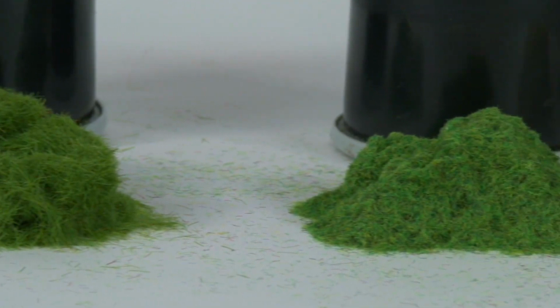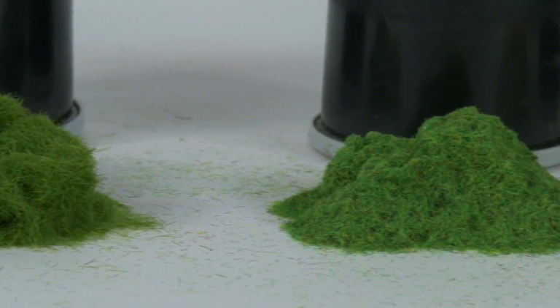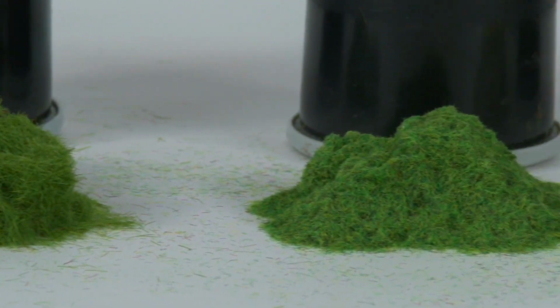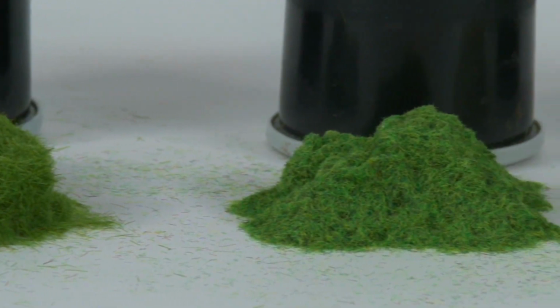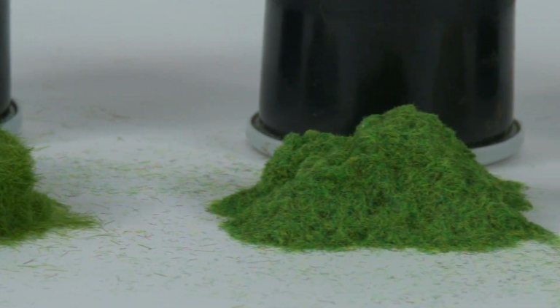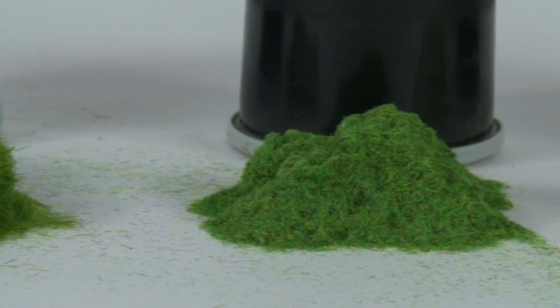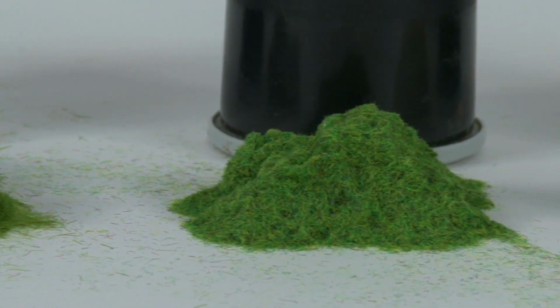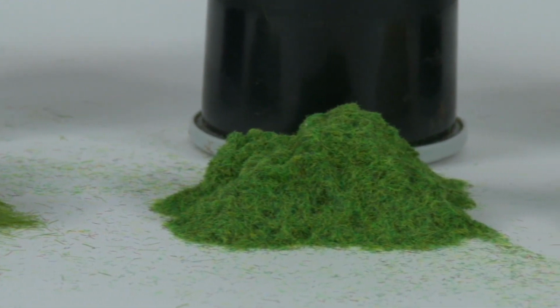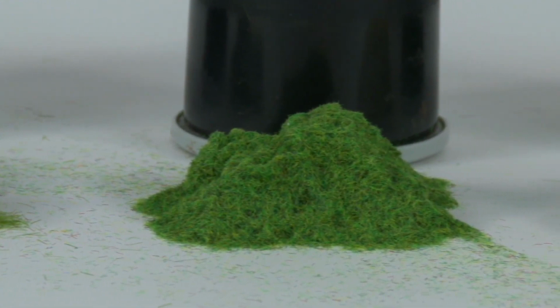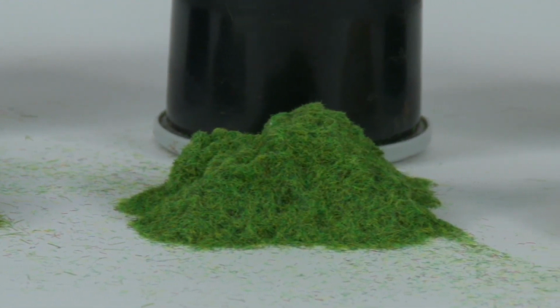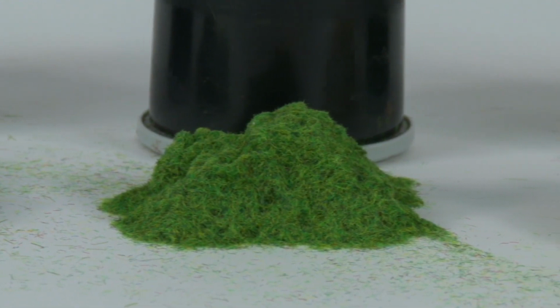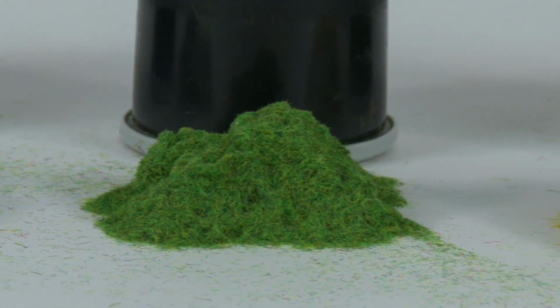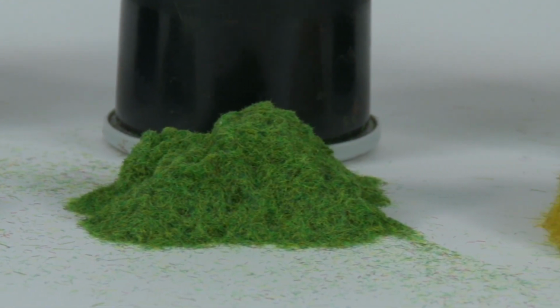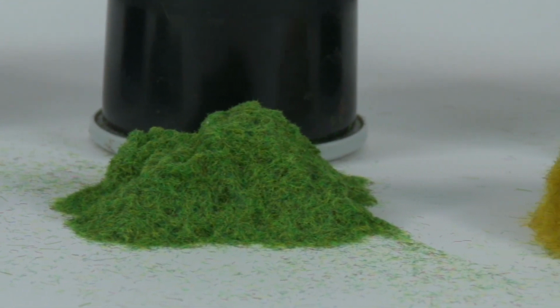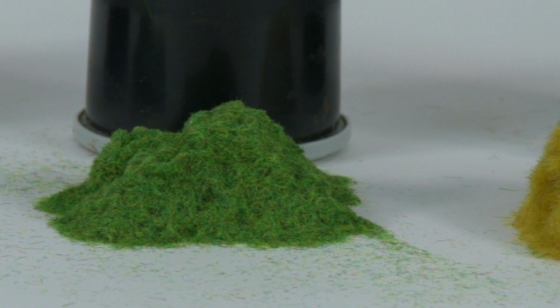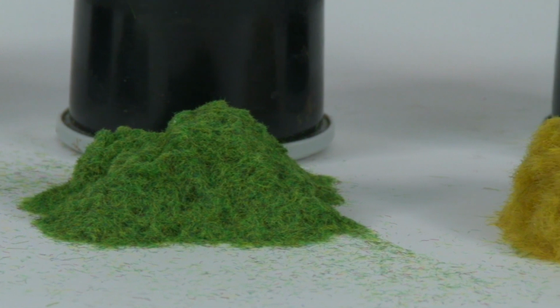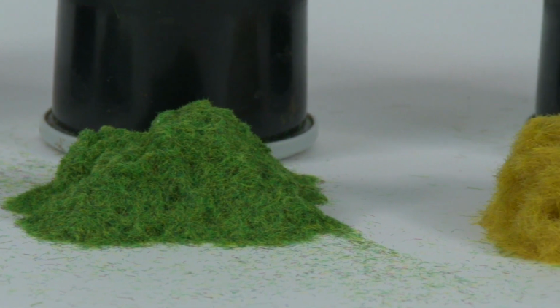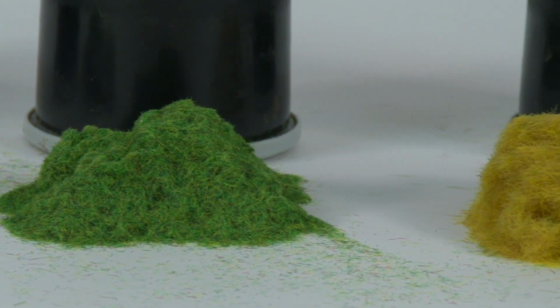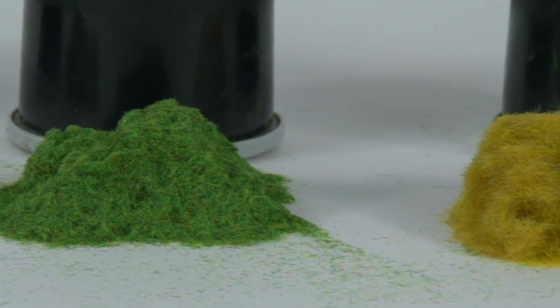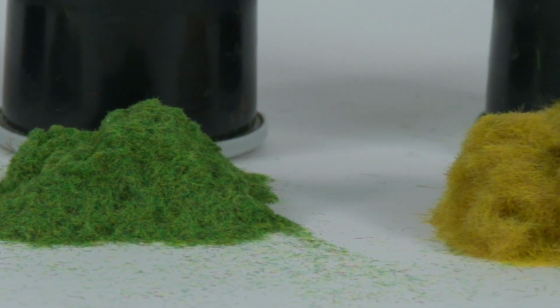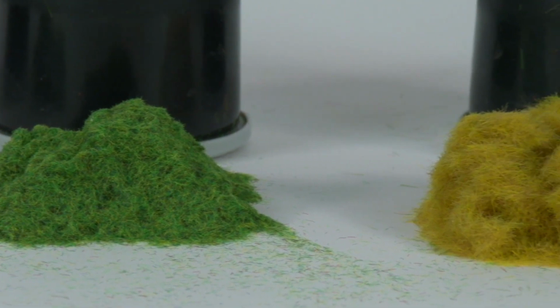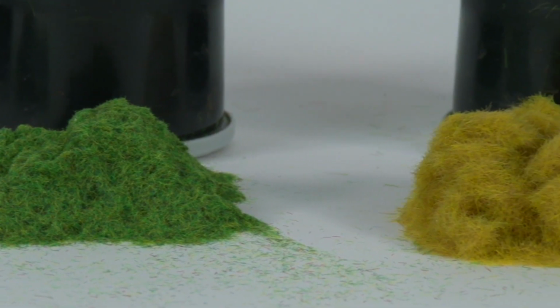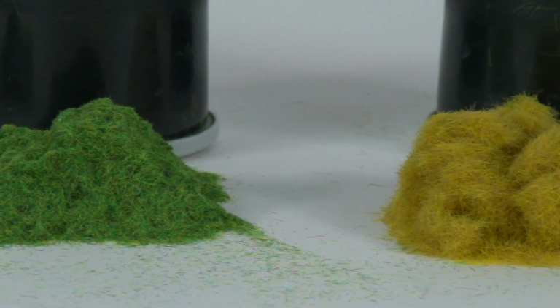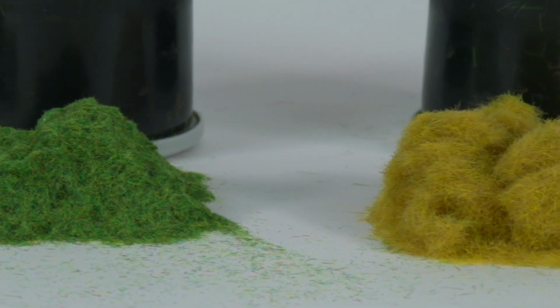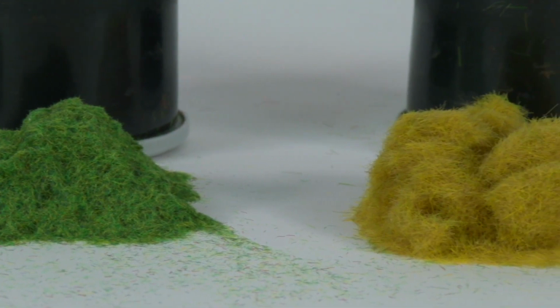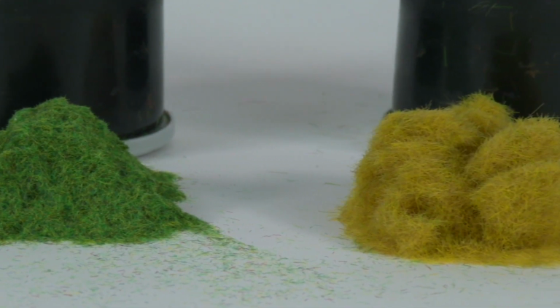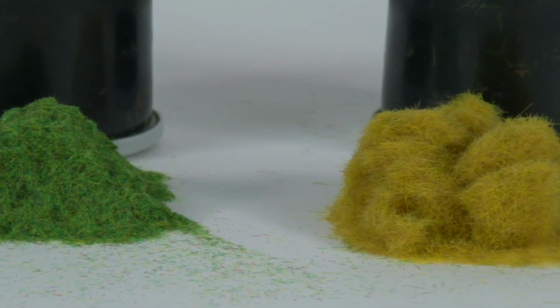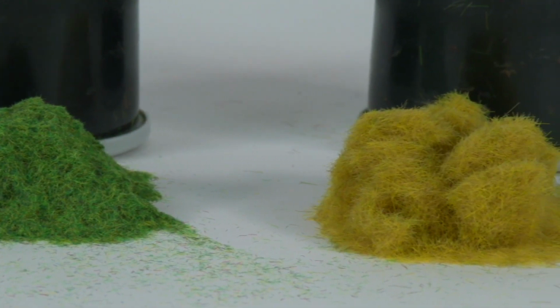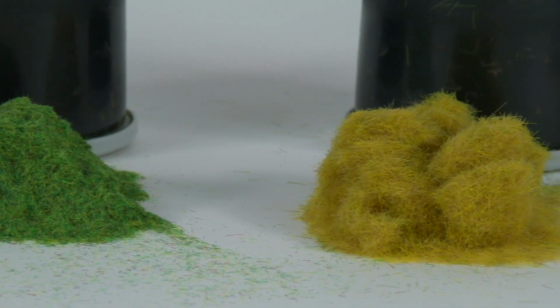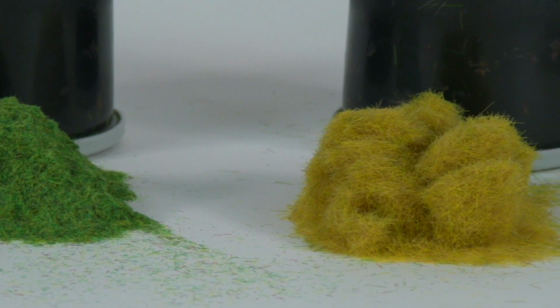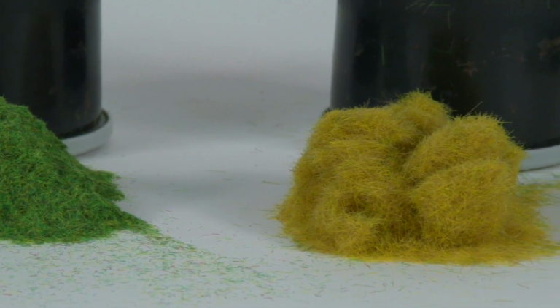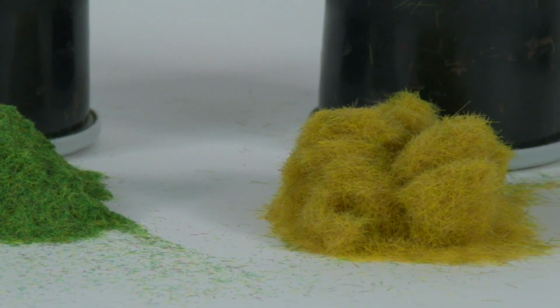To spread the grass, you can use grass lengths of 2 mm up to 12 mm in all available colors.